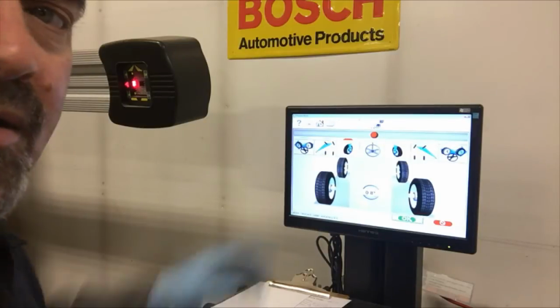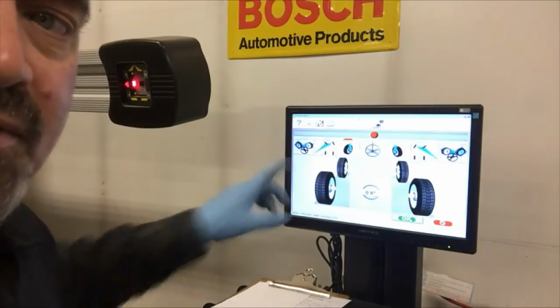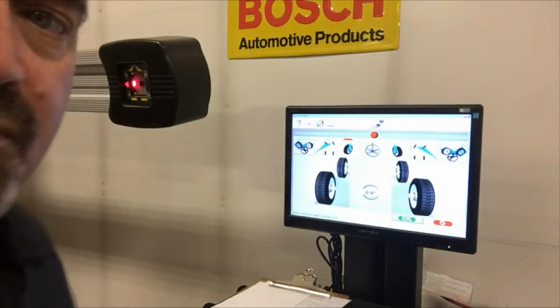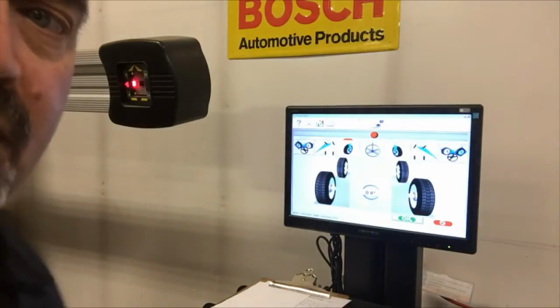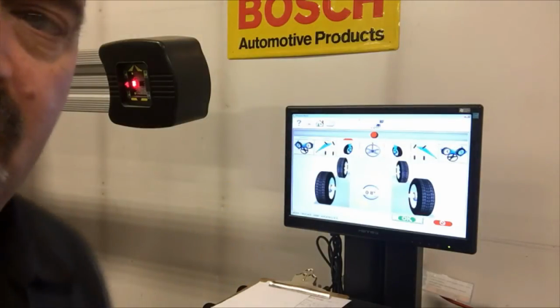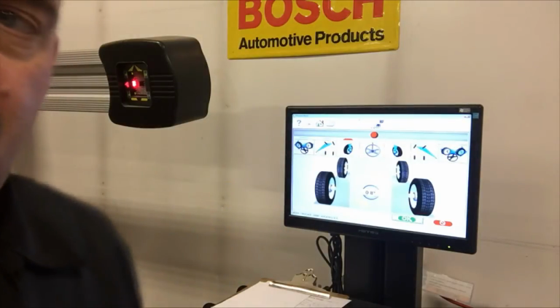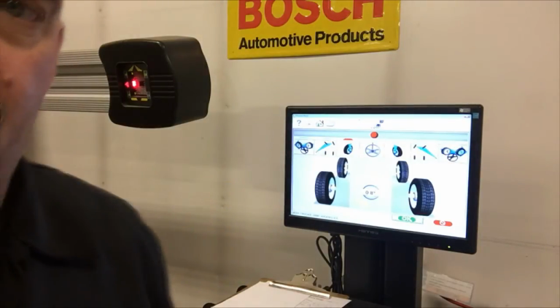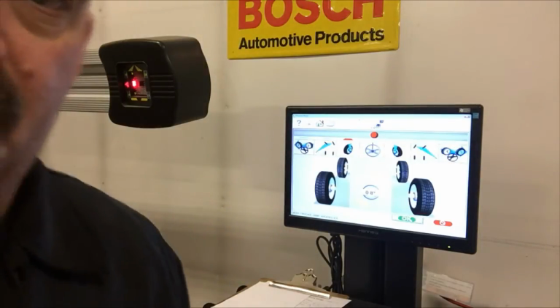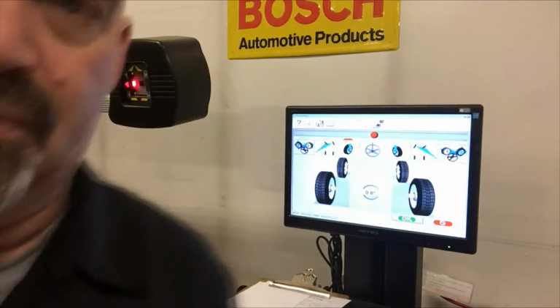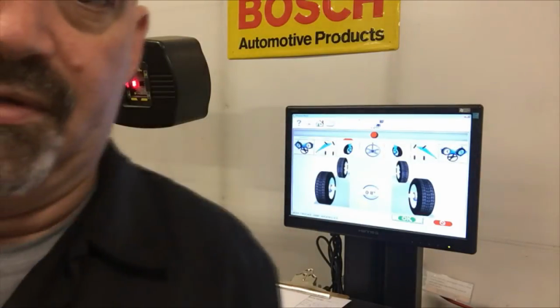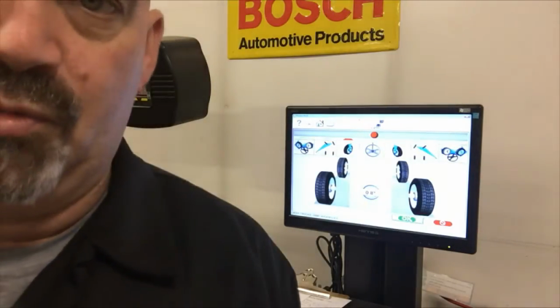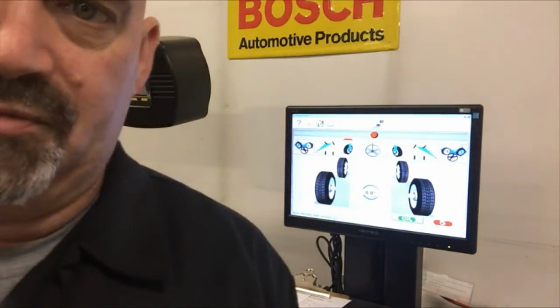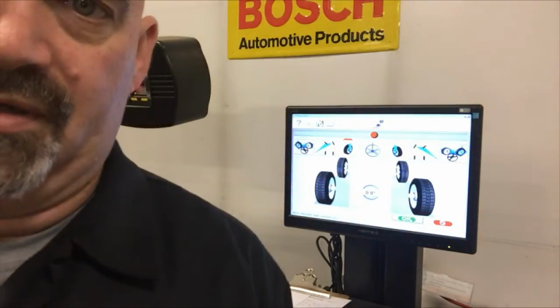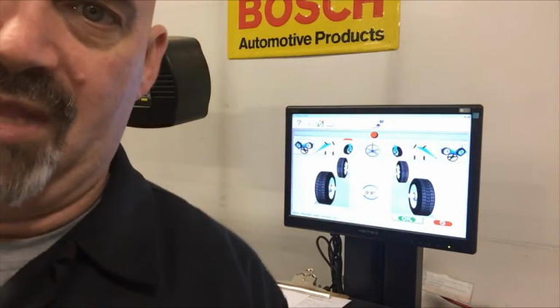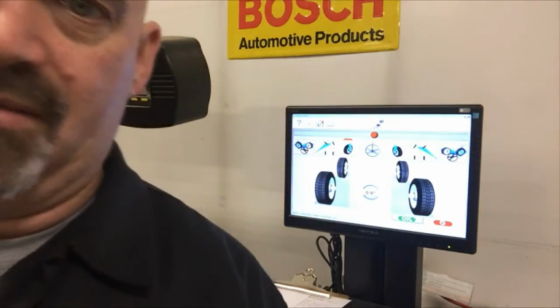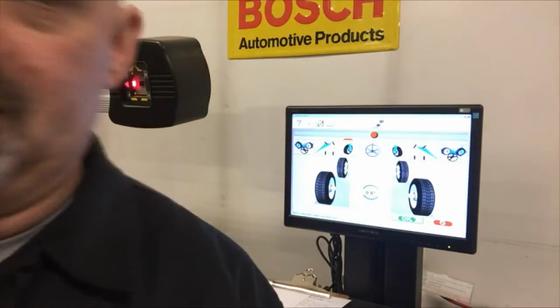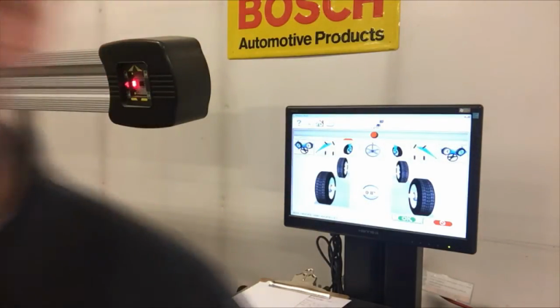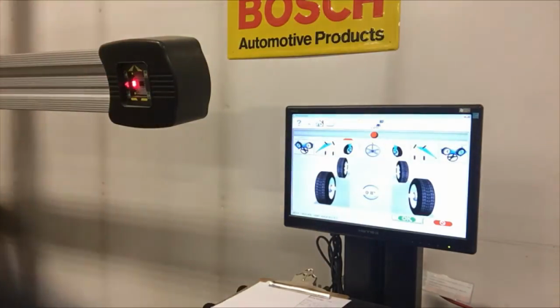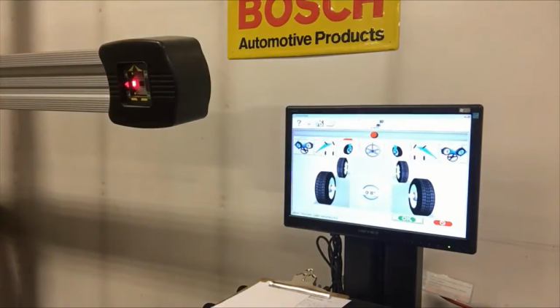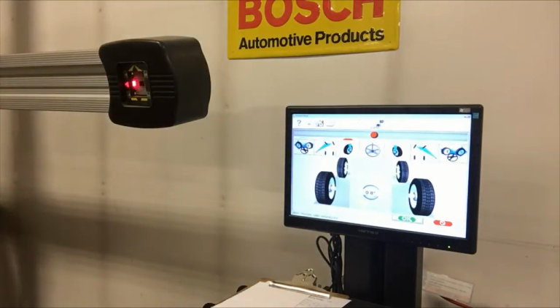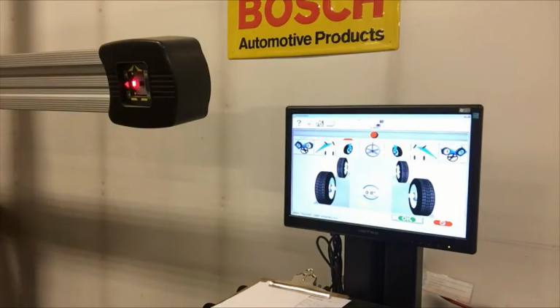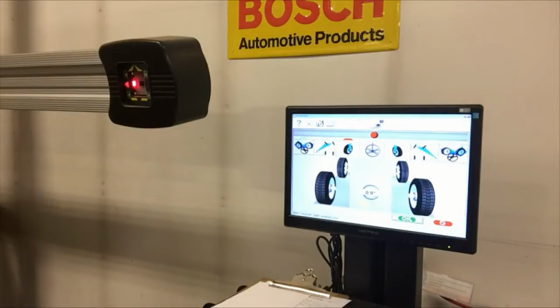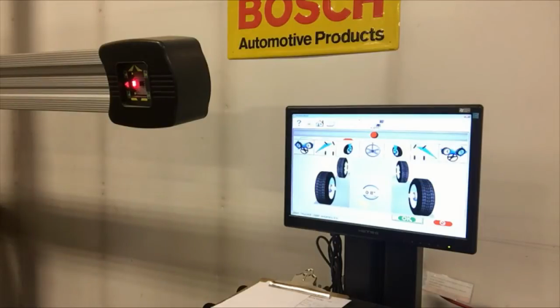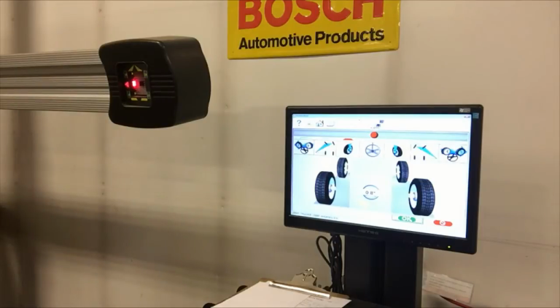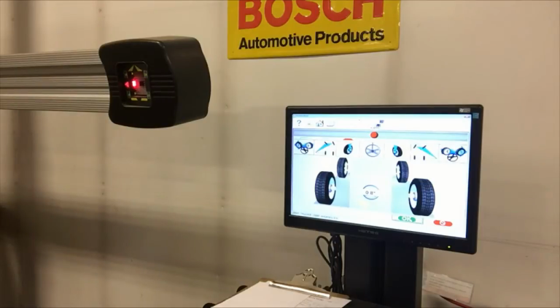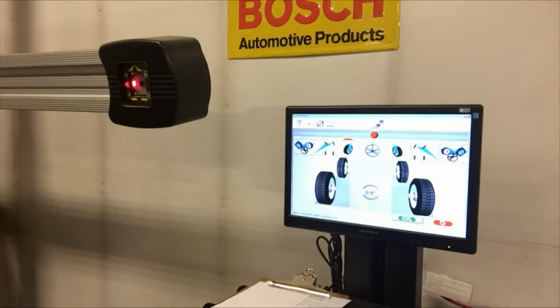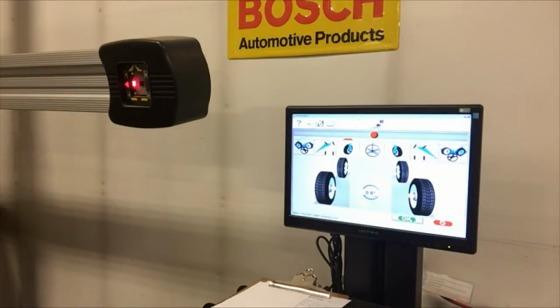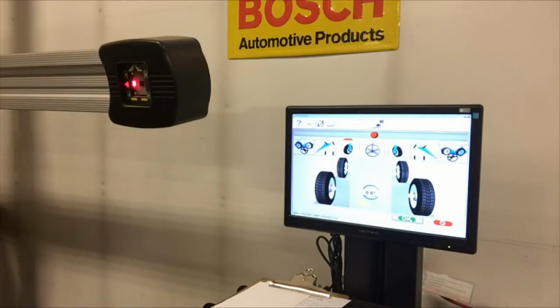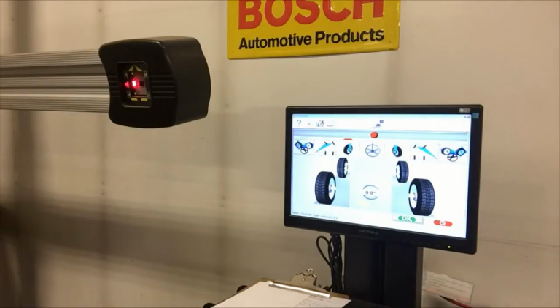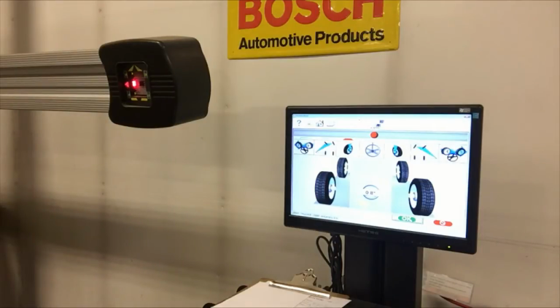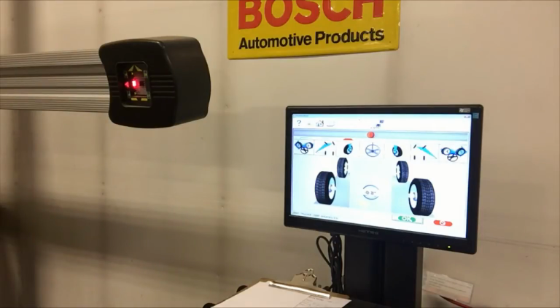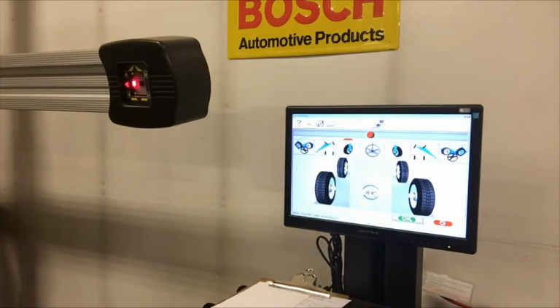Now it's instructing me to turn the wheels through the sweep so it can make the measurements.